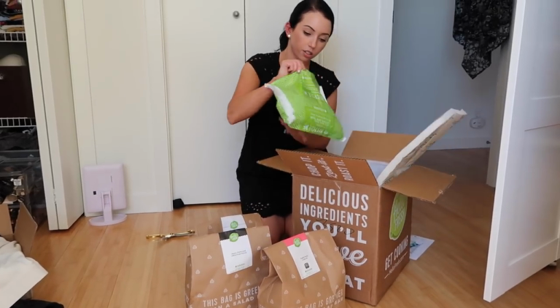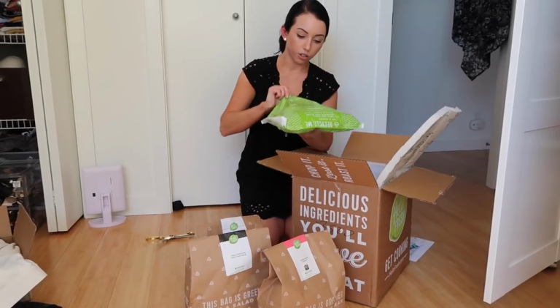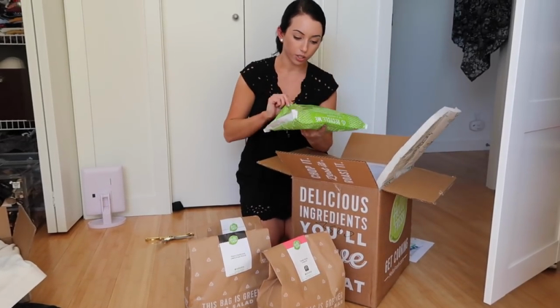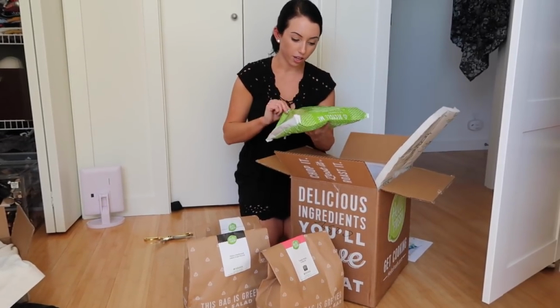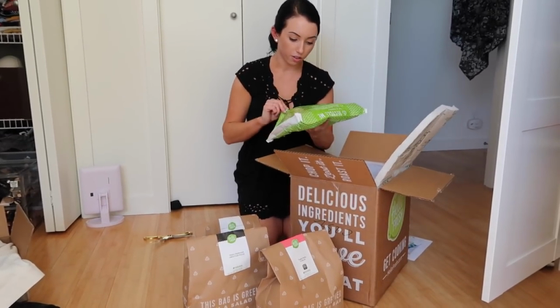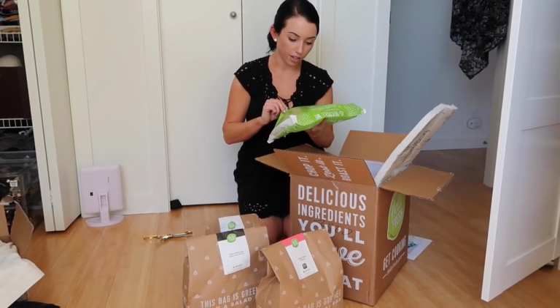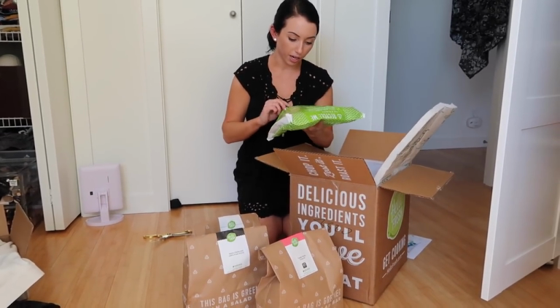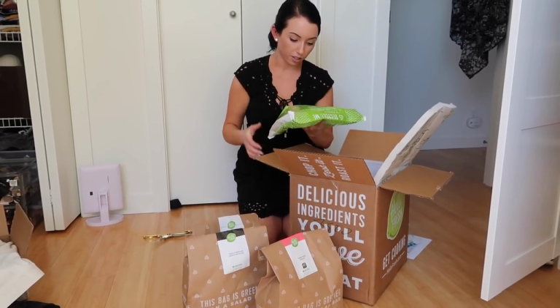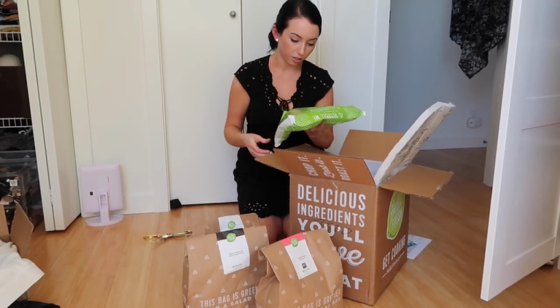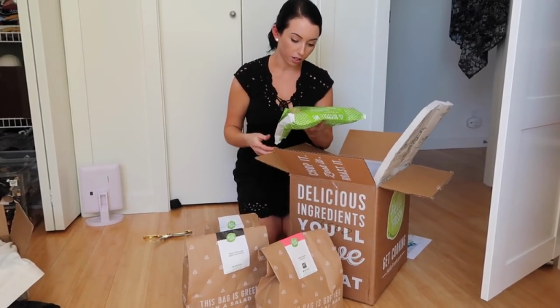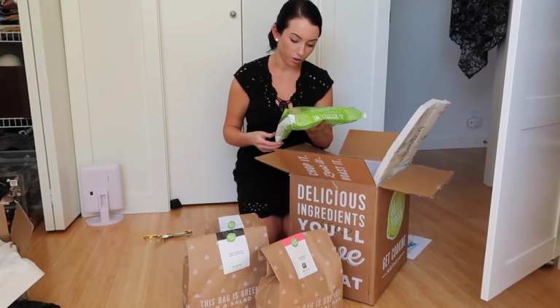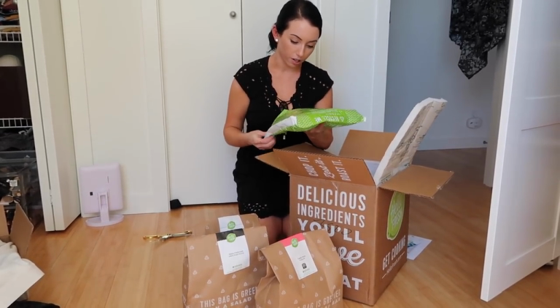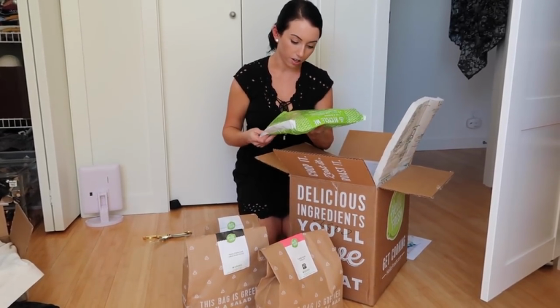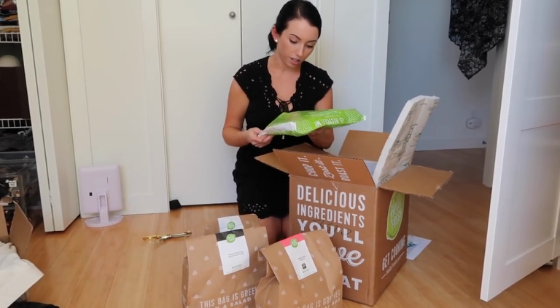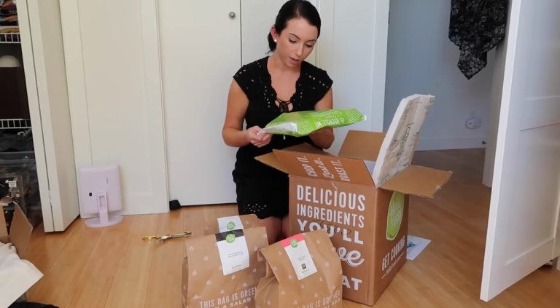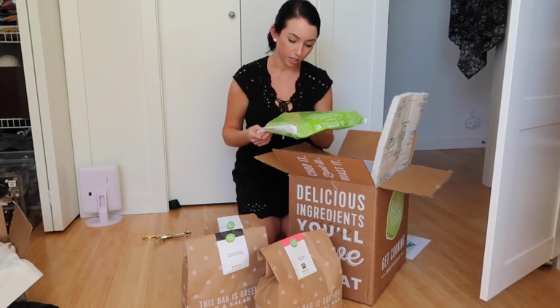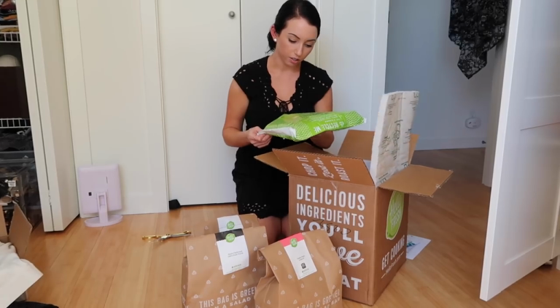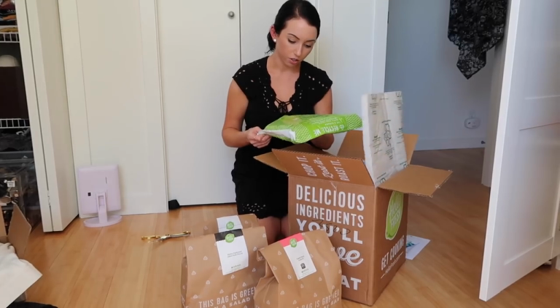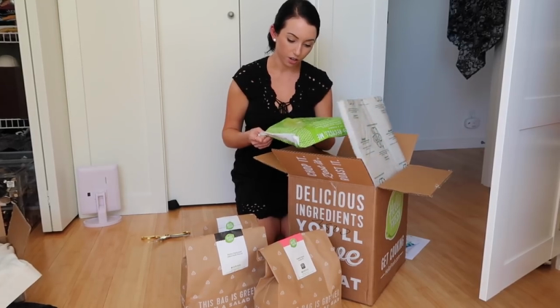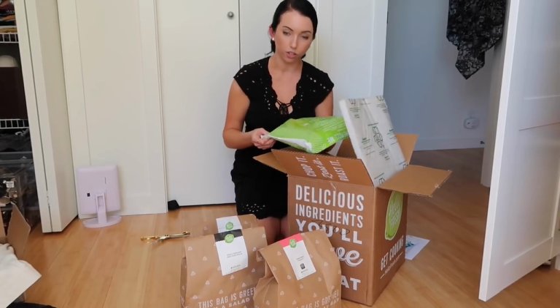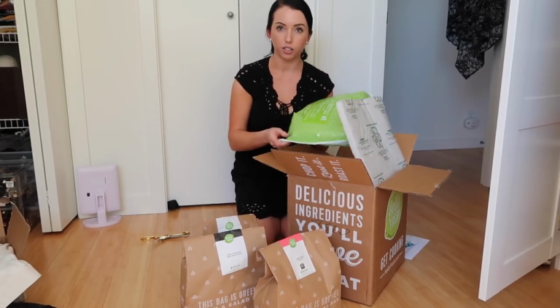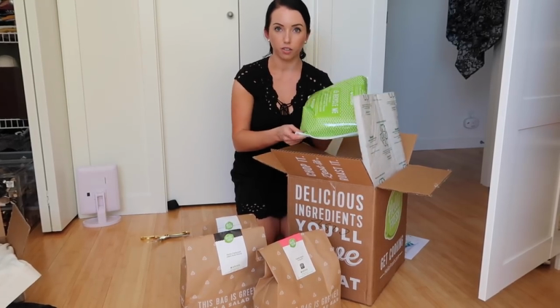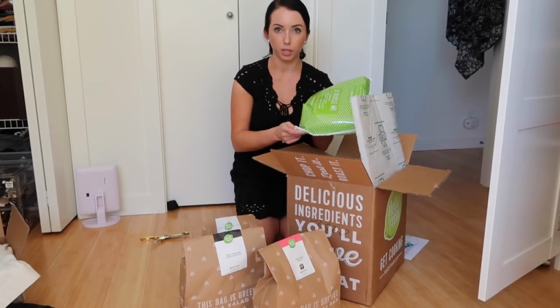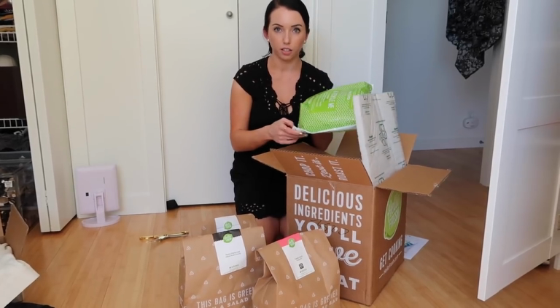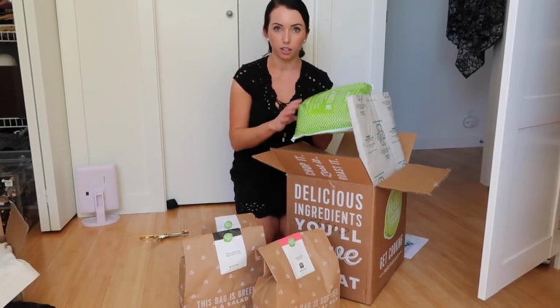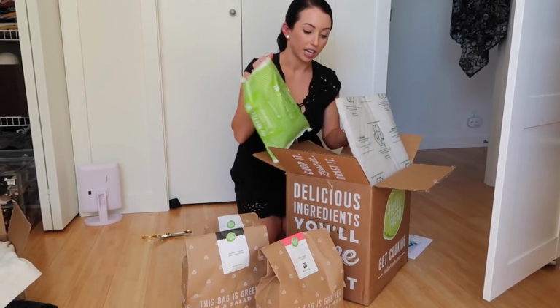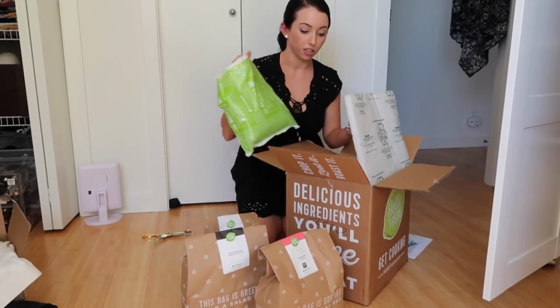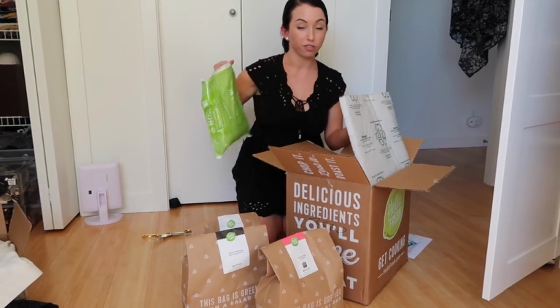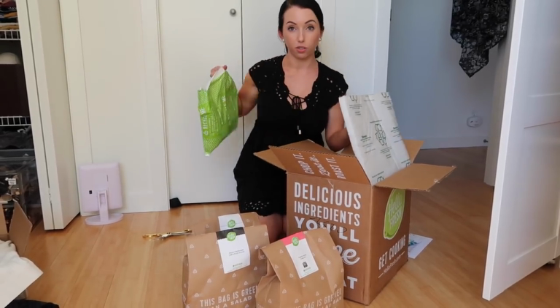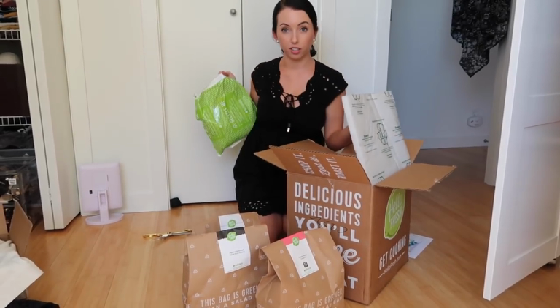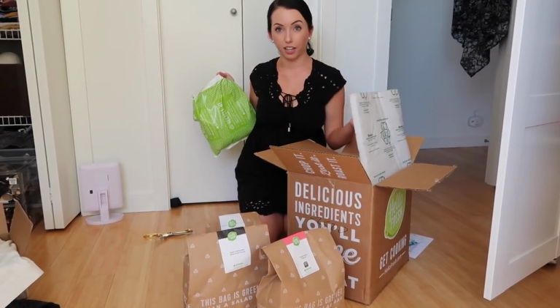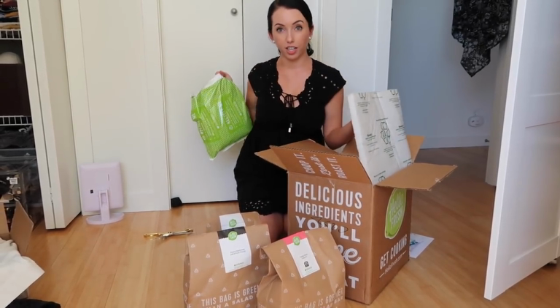You can recycle the ice packs — you cut a corner, empty it into the trash, and then recycle the plastic. Actually, that would feel so good to lay on.